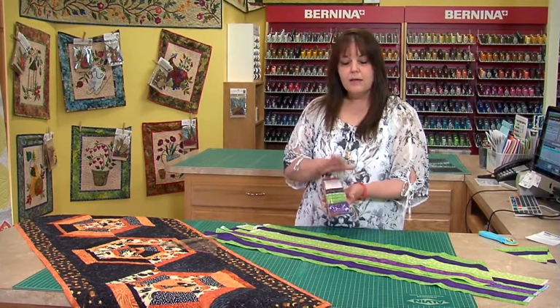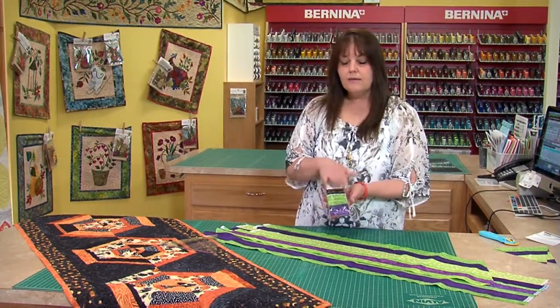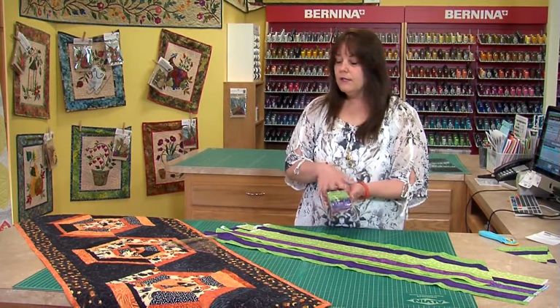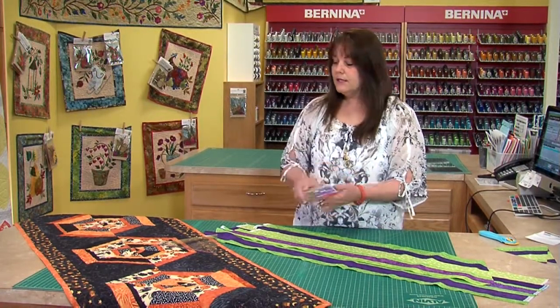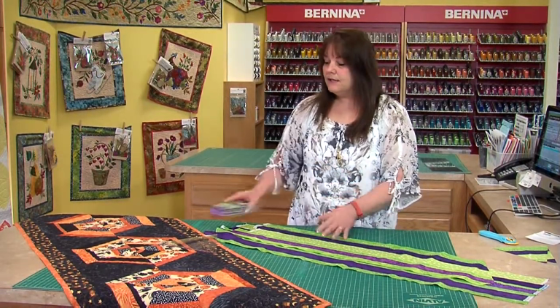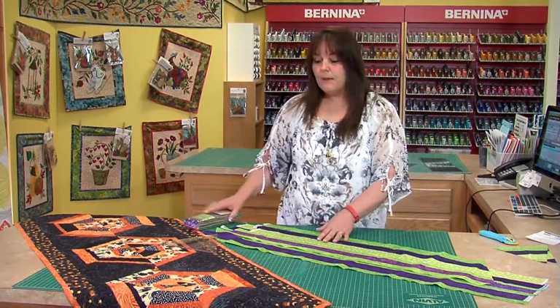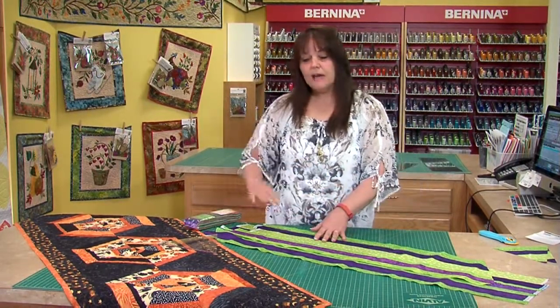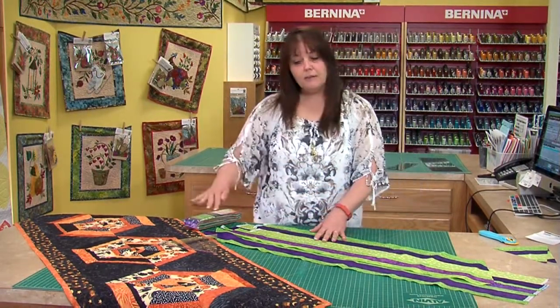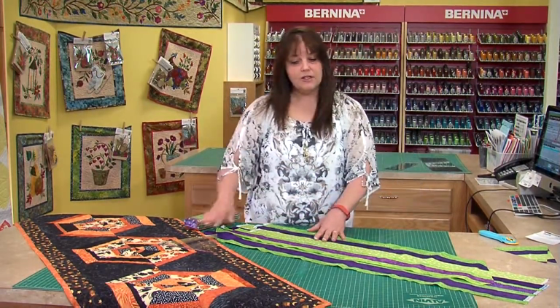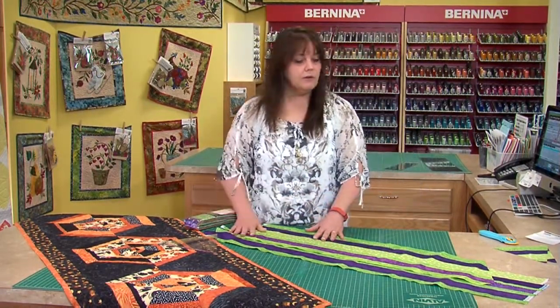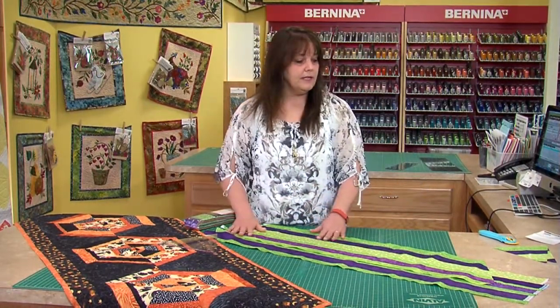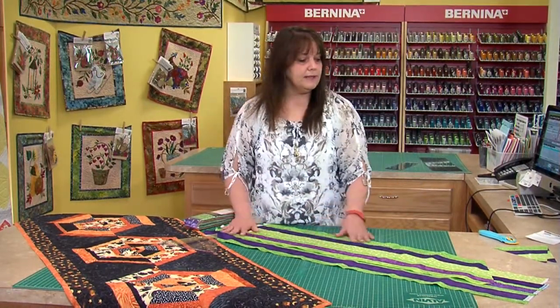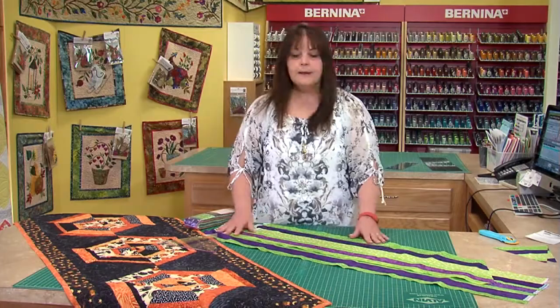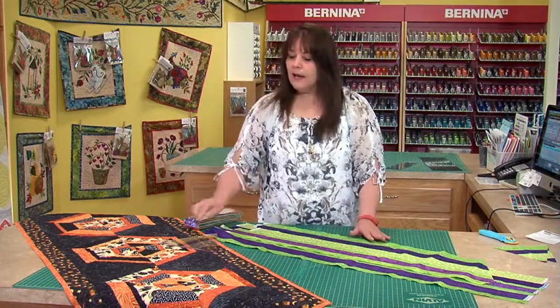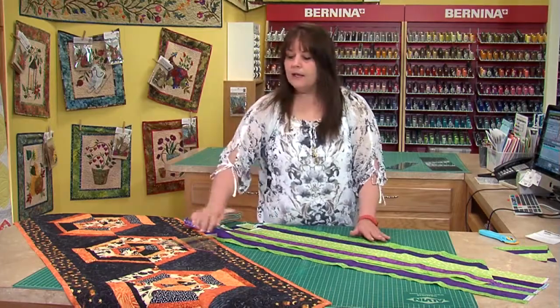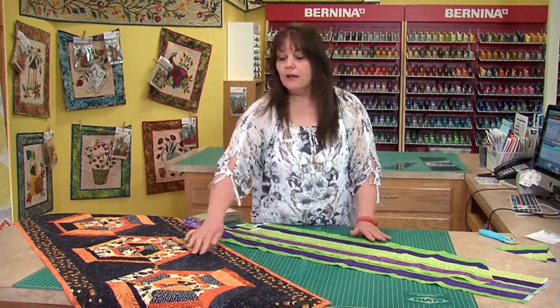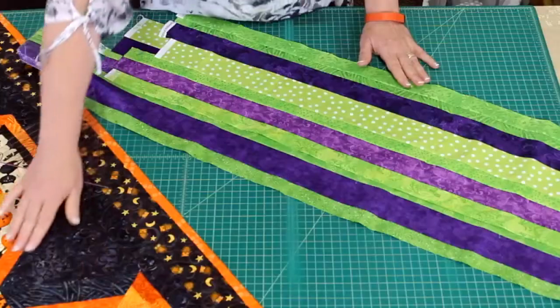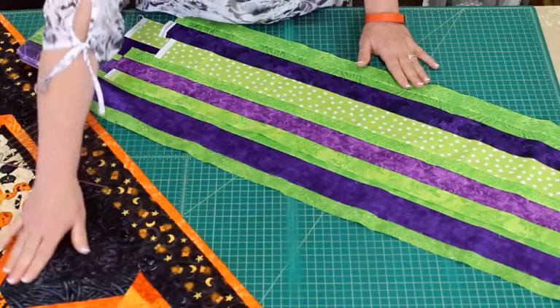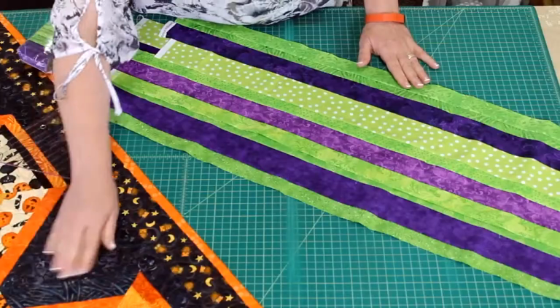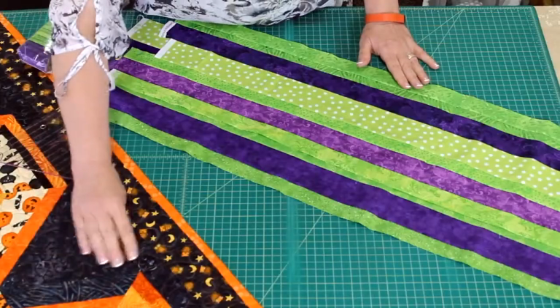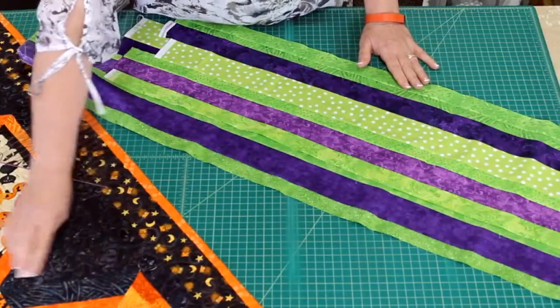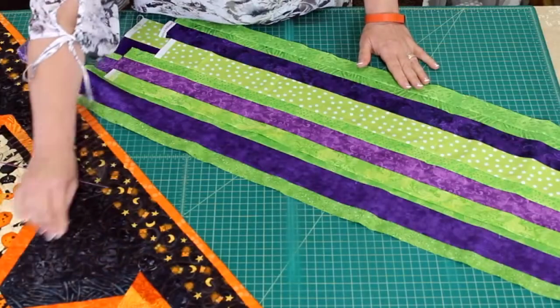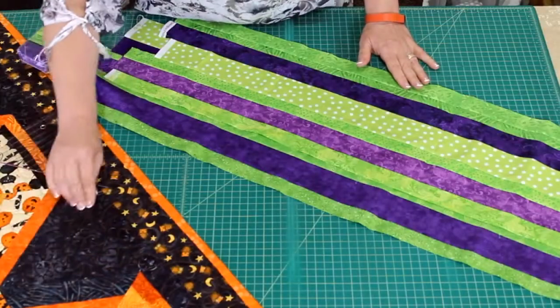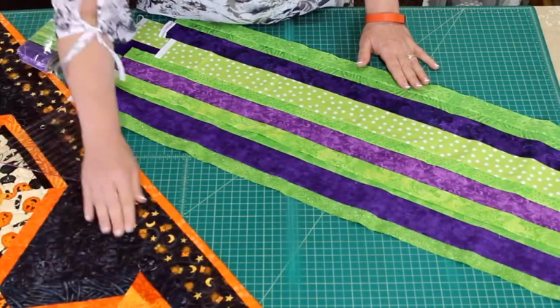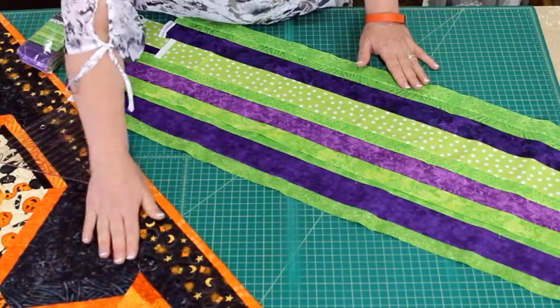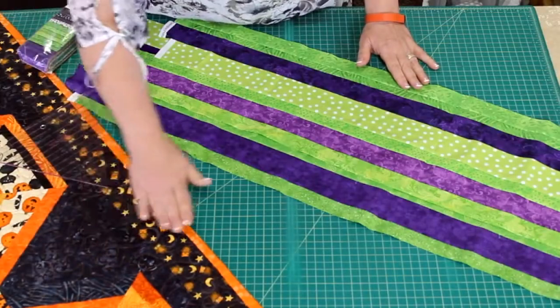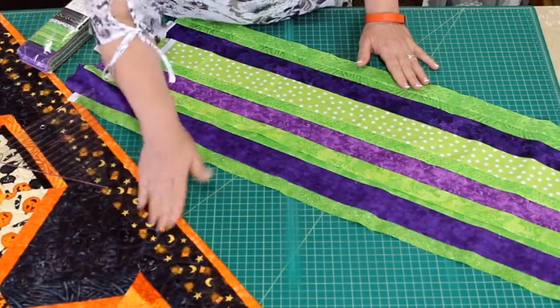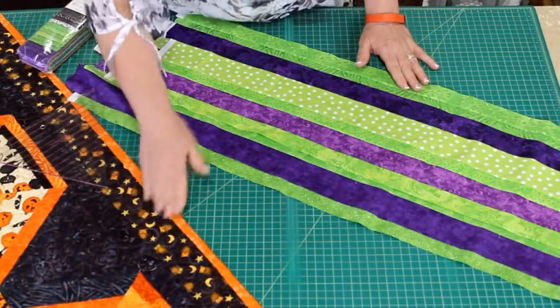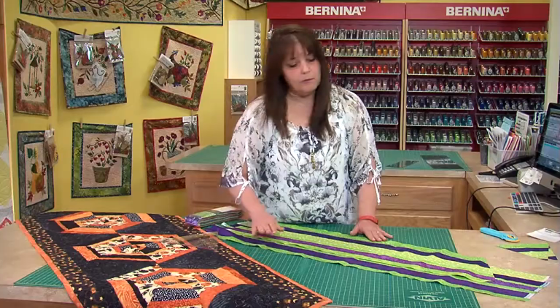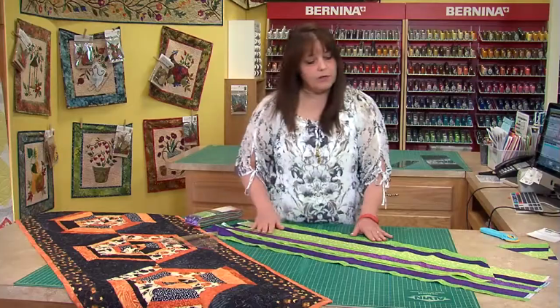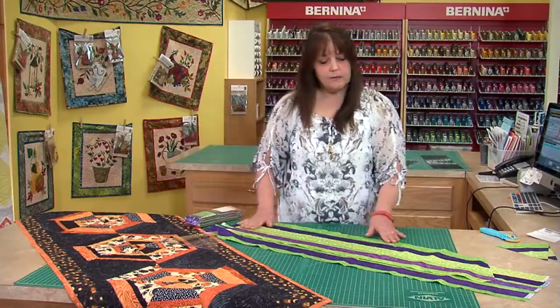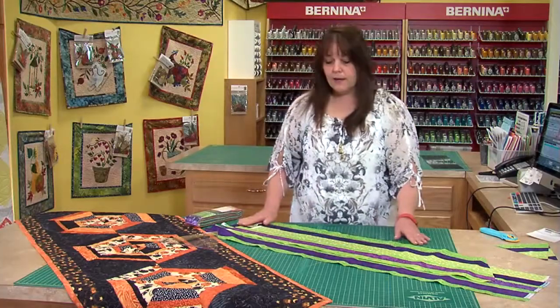Otherwise, everything is in this pack to make two of these. And of course you need your setting triangles and the border as well.